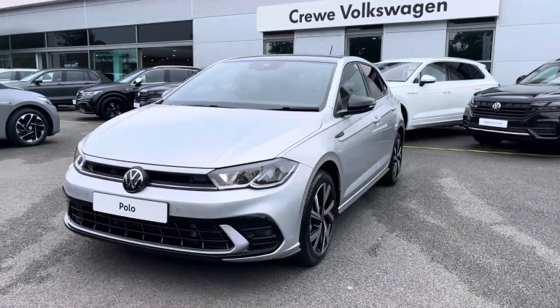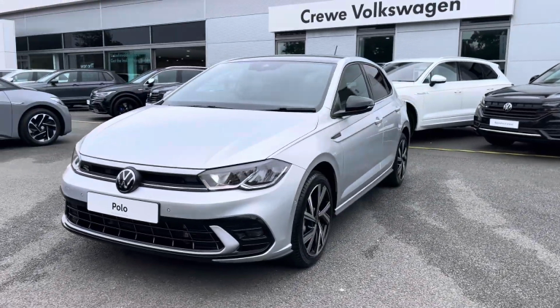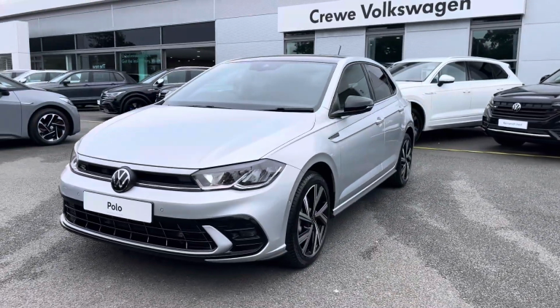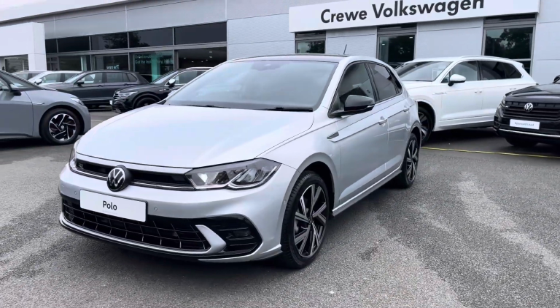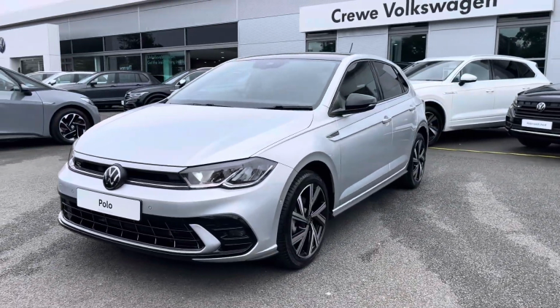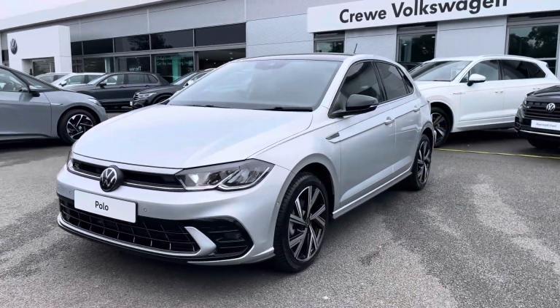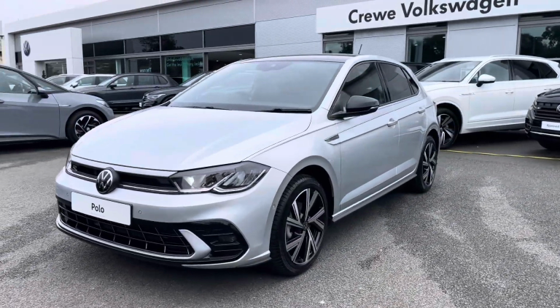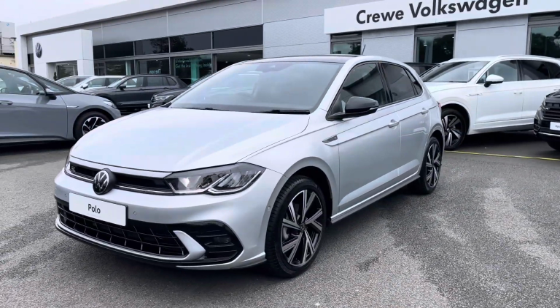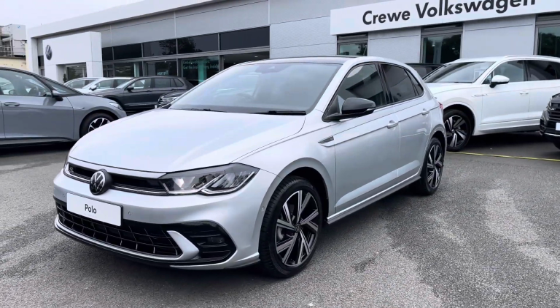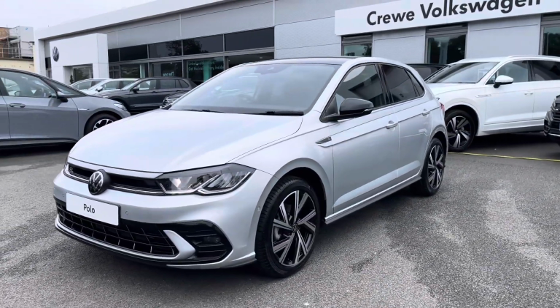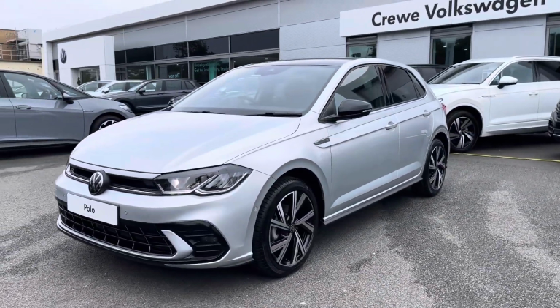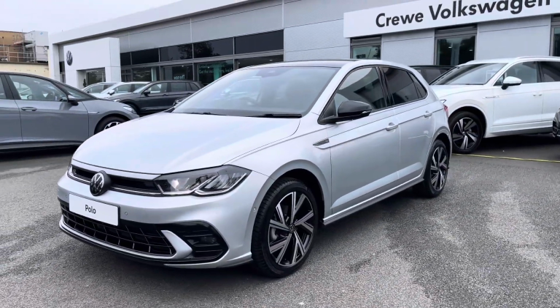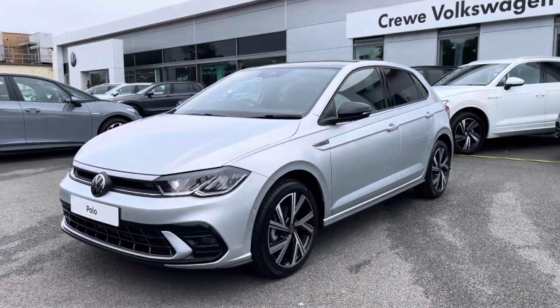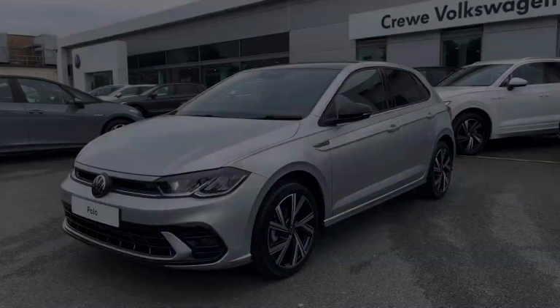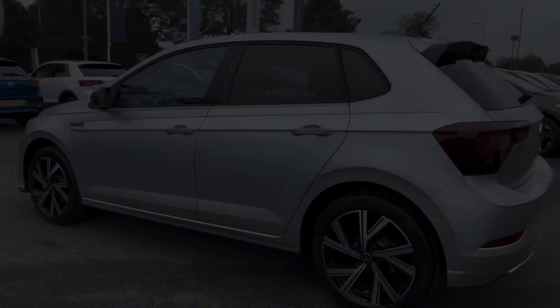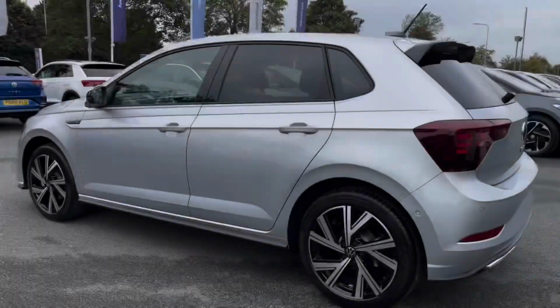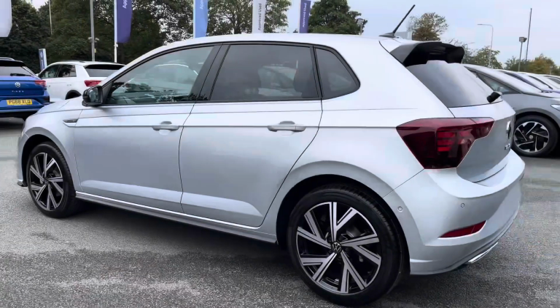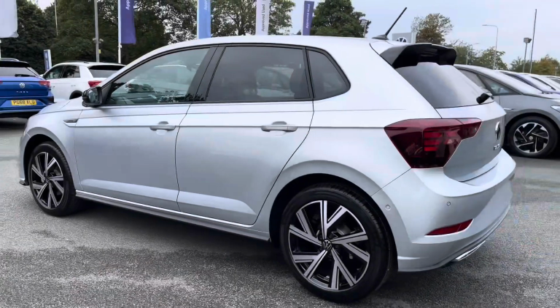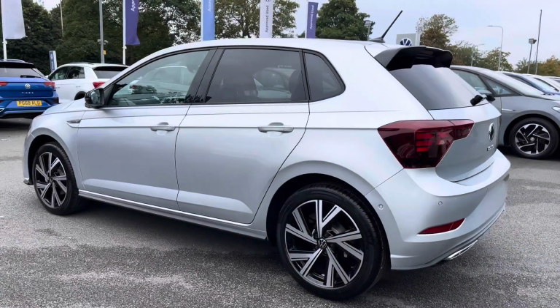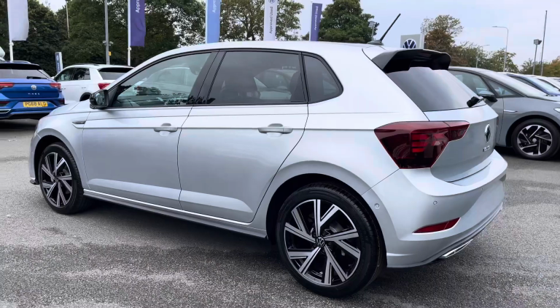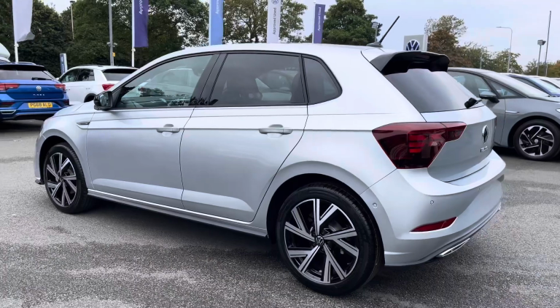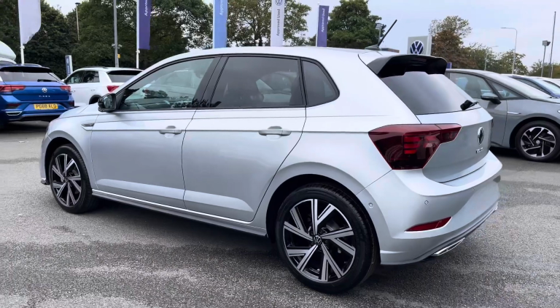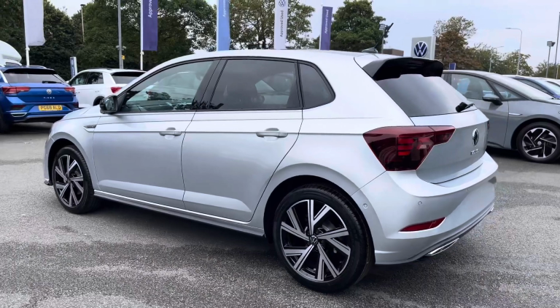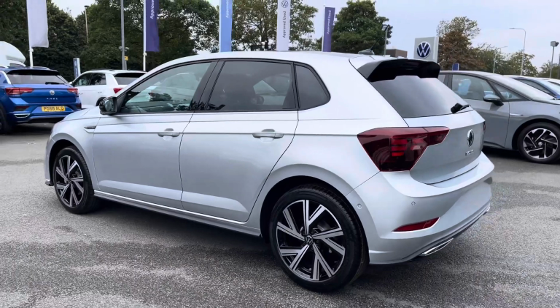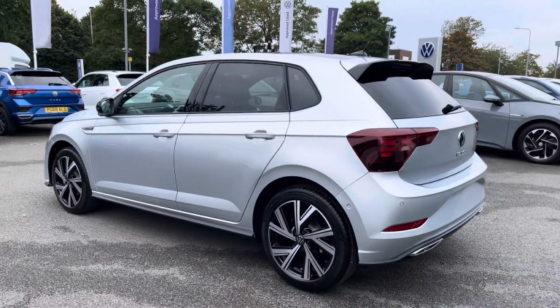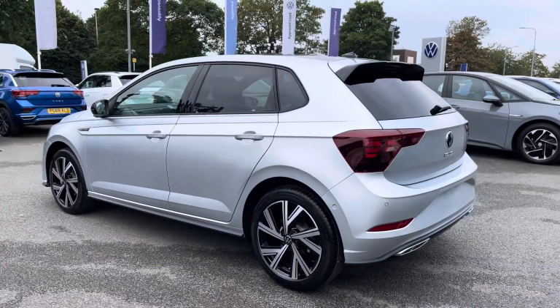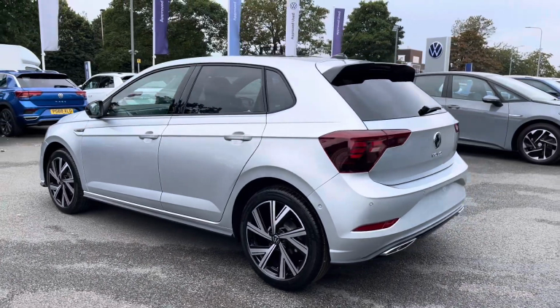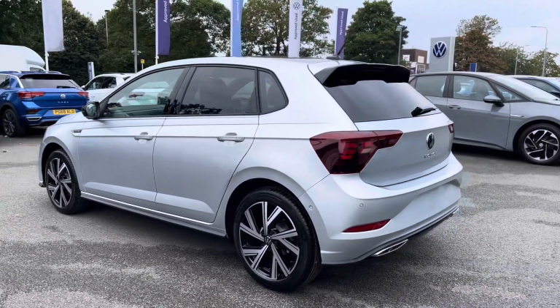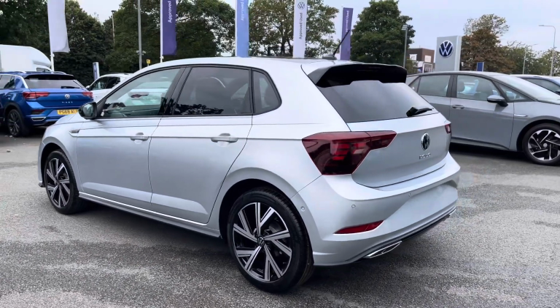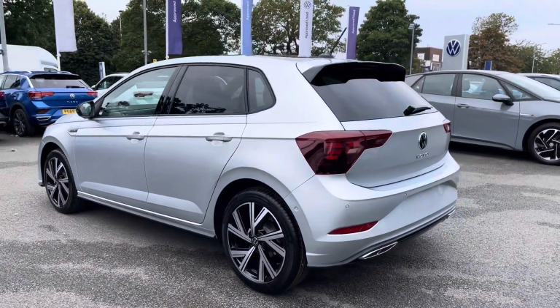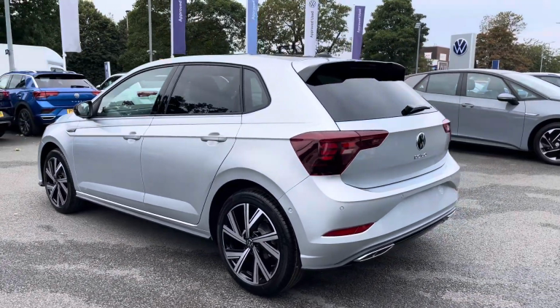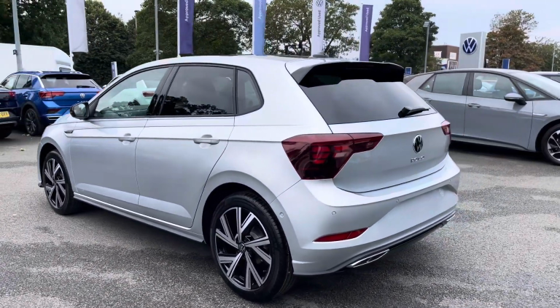Featuring the 1.0L TSI petrol engine producing 110ps with a 7-speed DSG automatic gearbox.